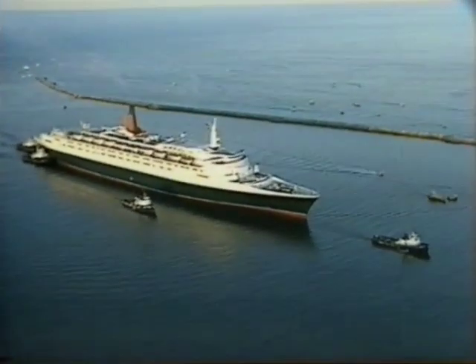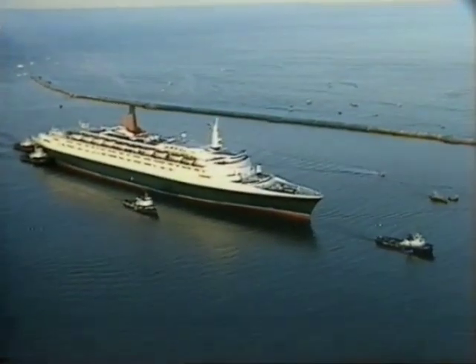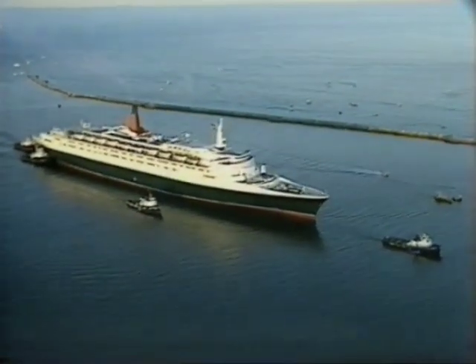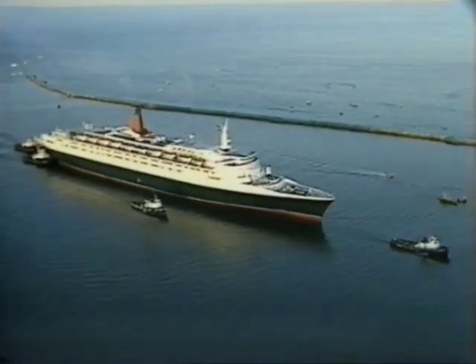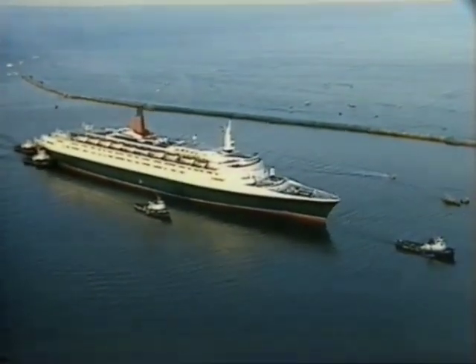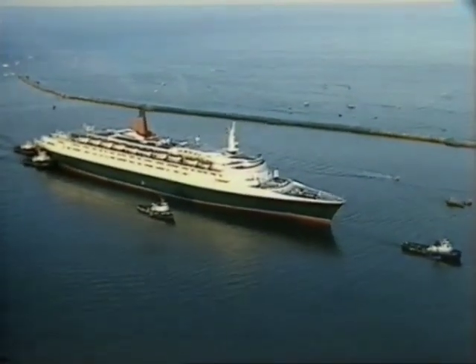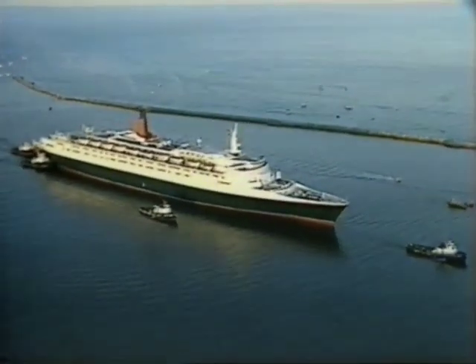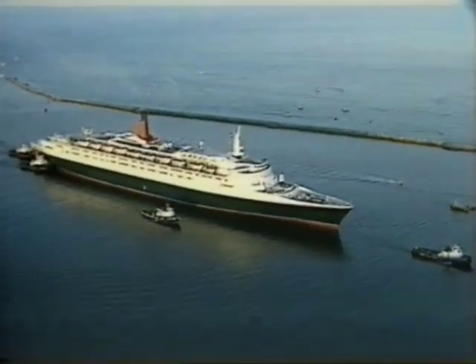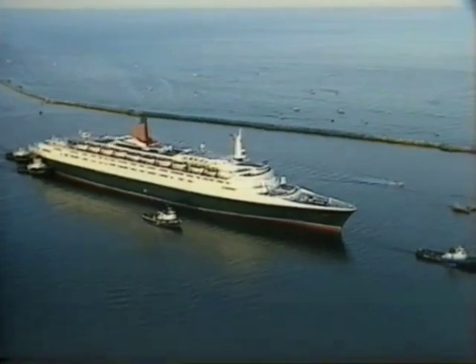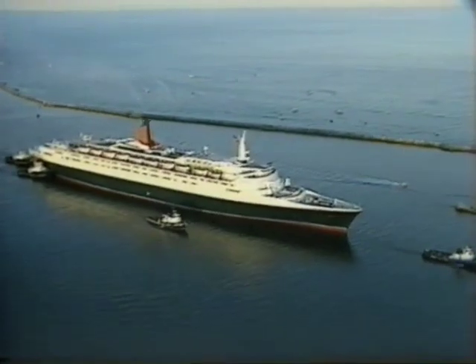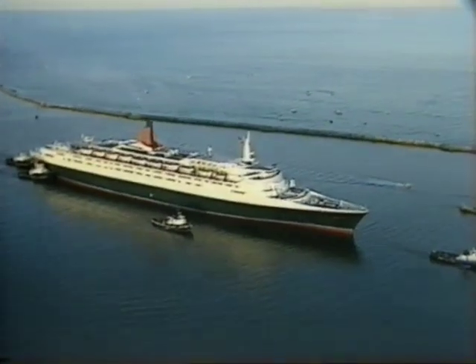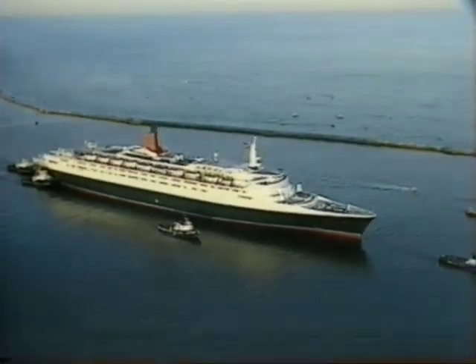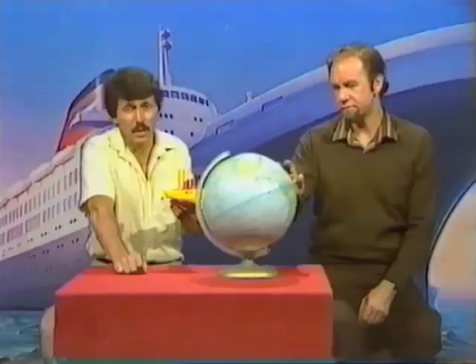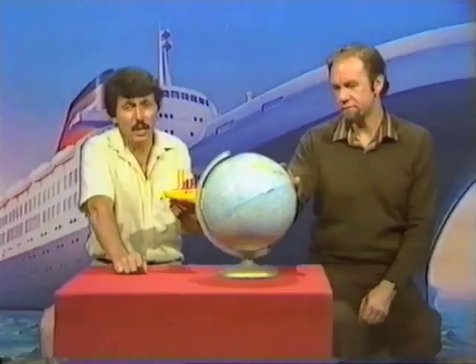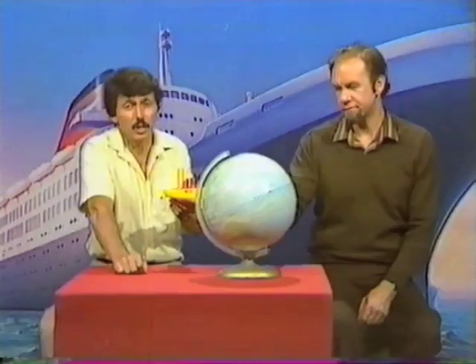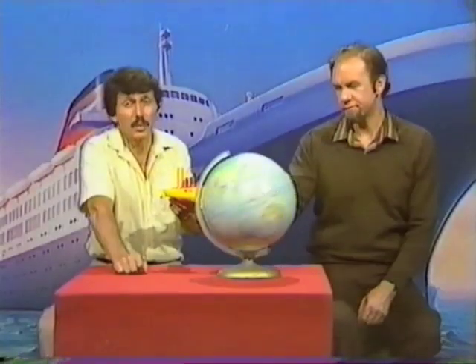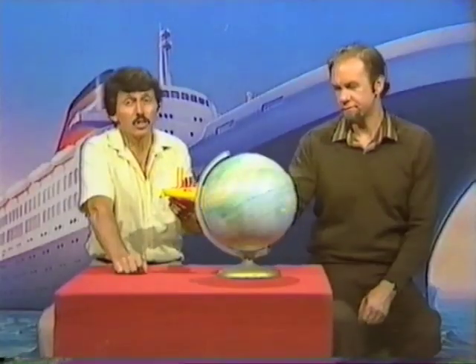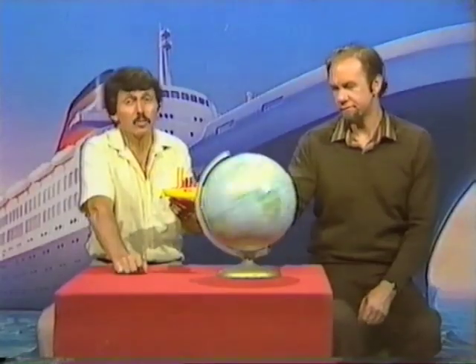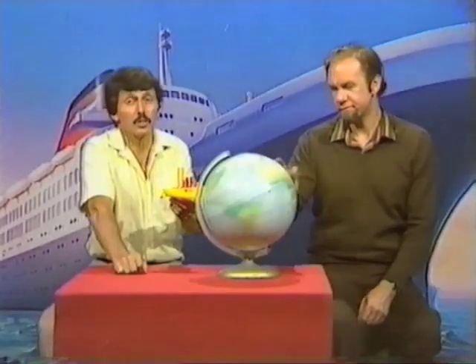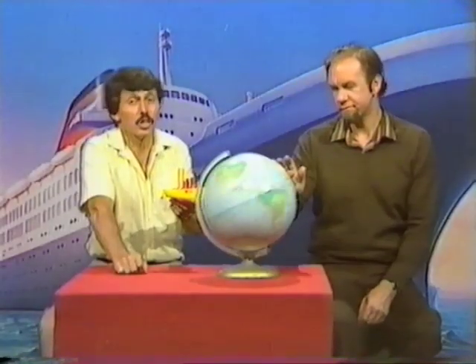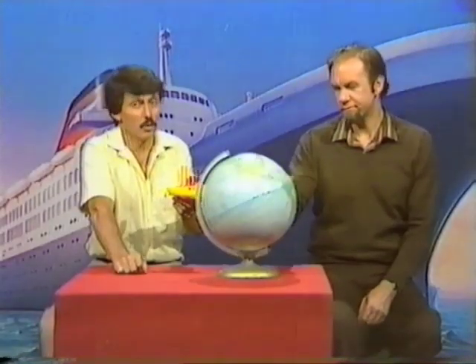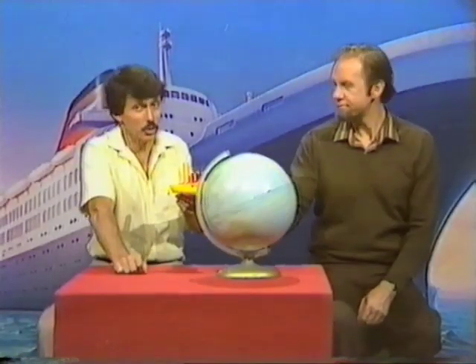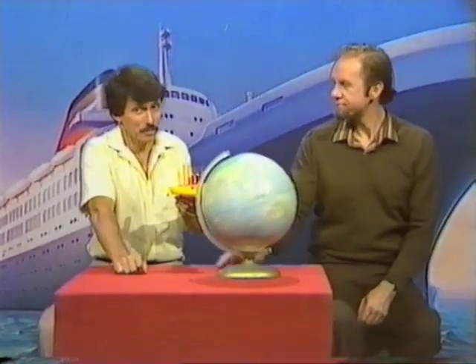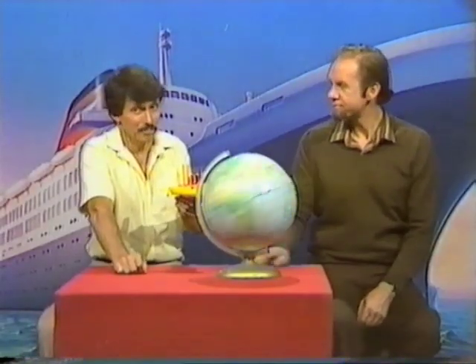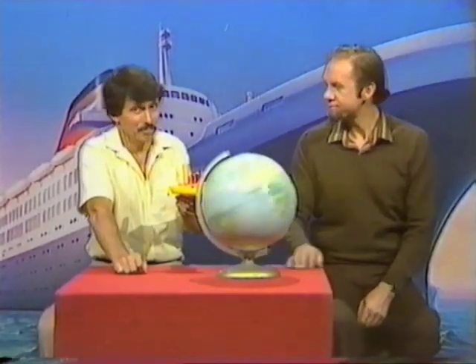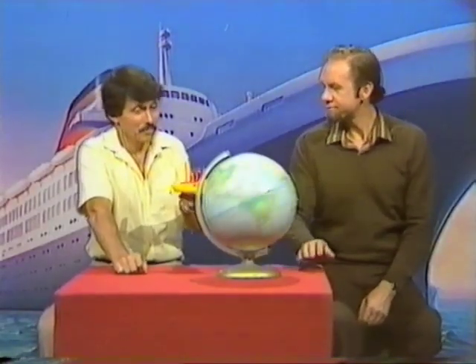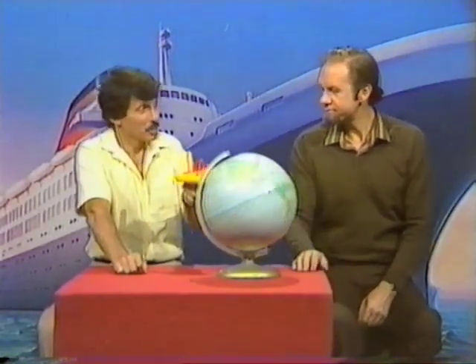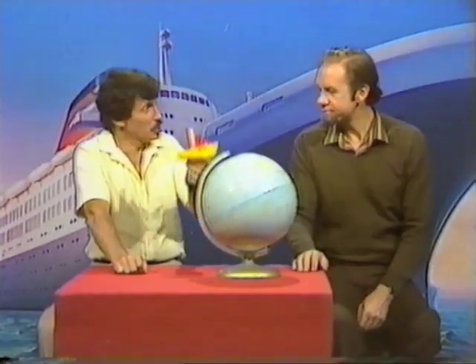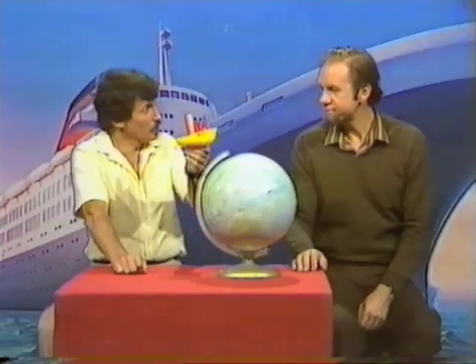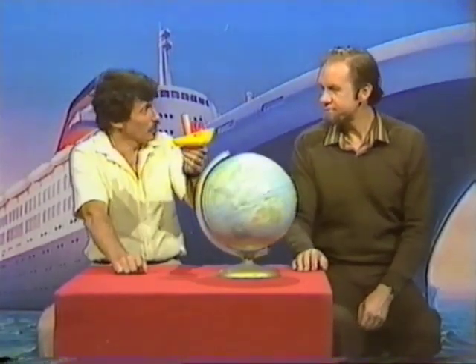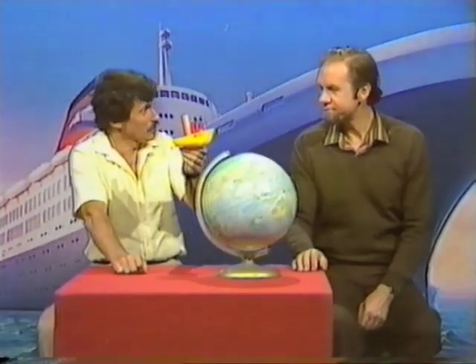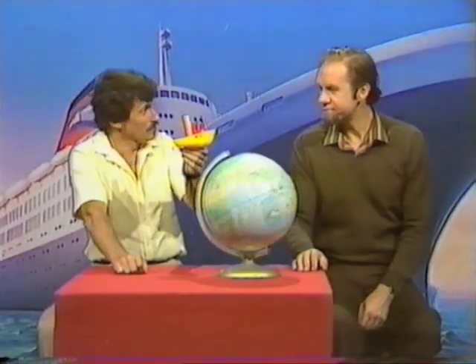The Queen Elizabeth II, QE-2, one of the largest passenger boats ever built — and here's a model of it.